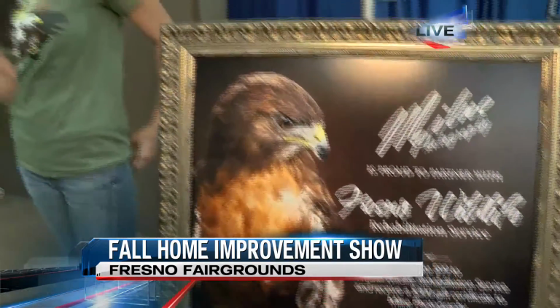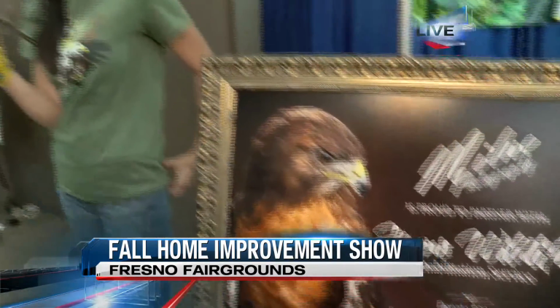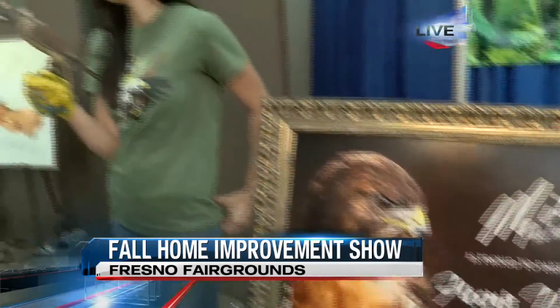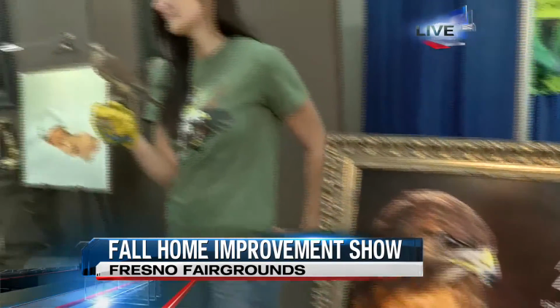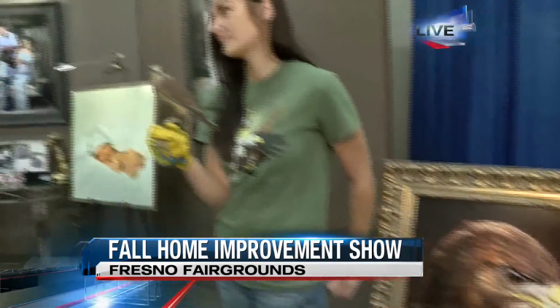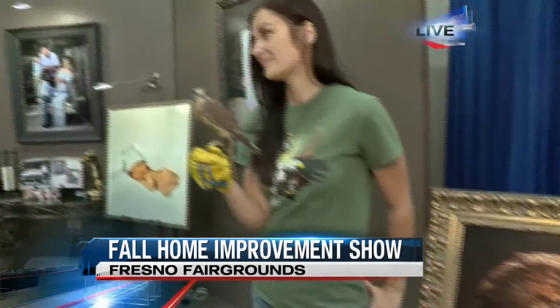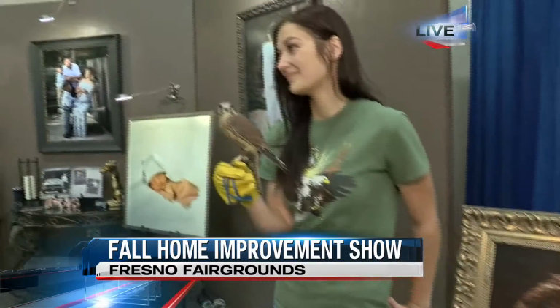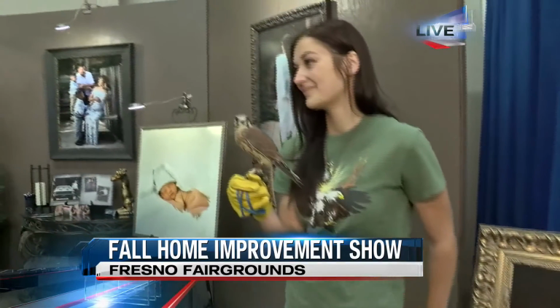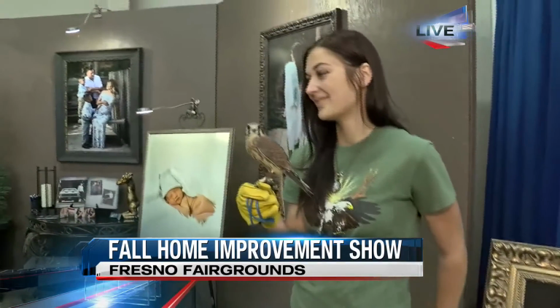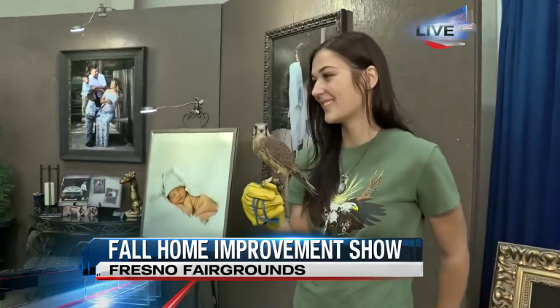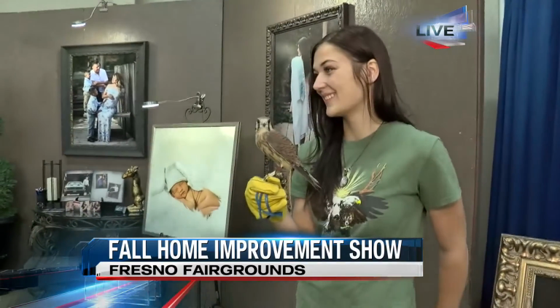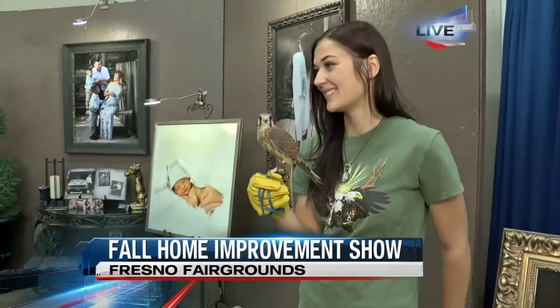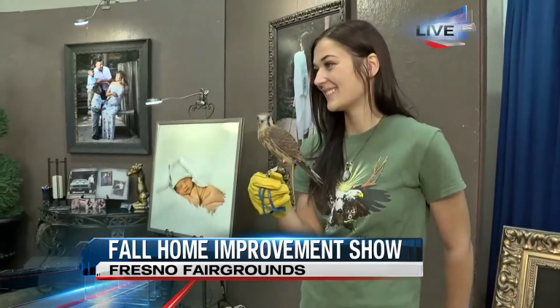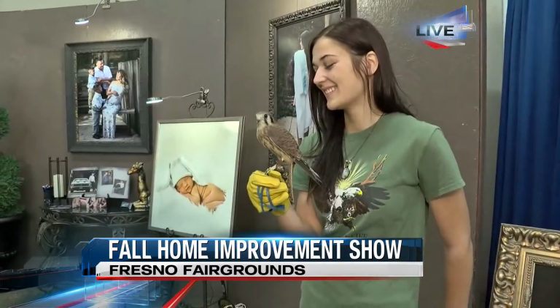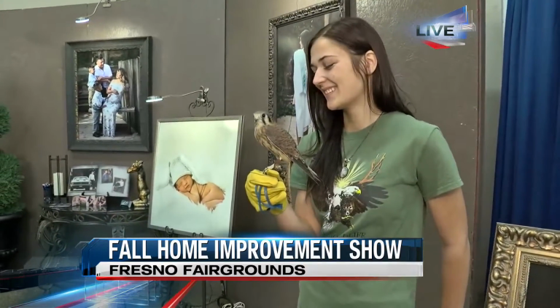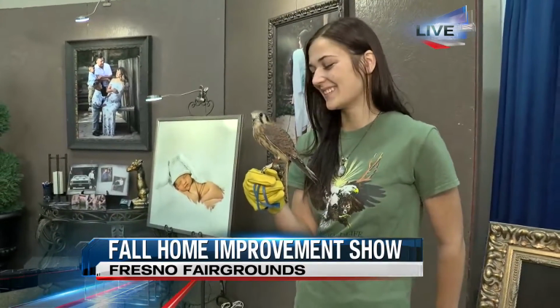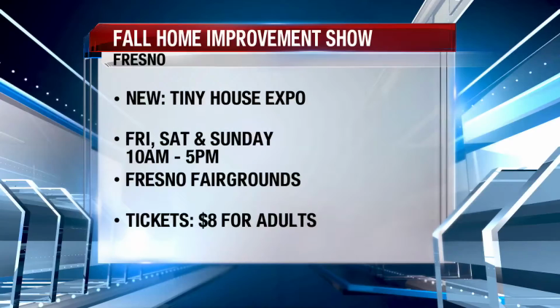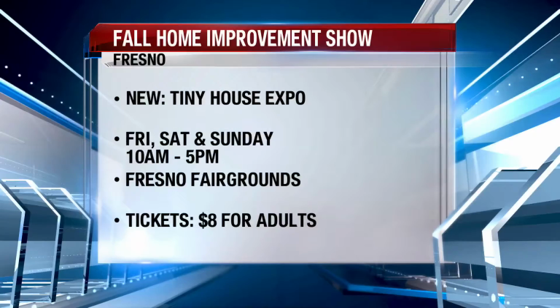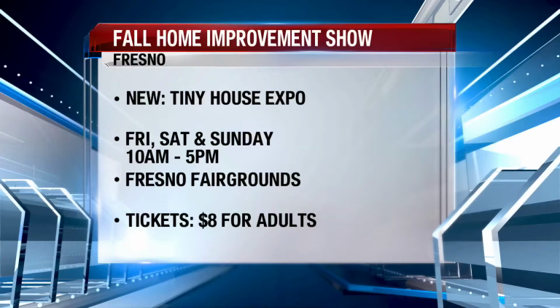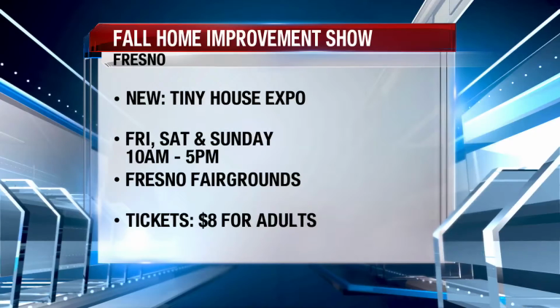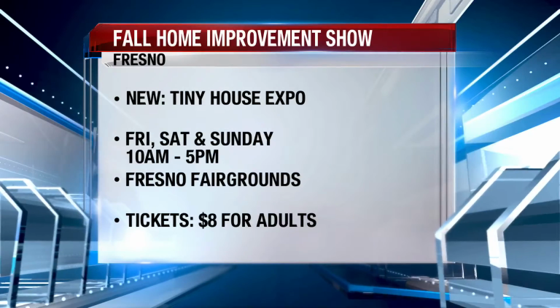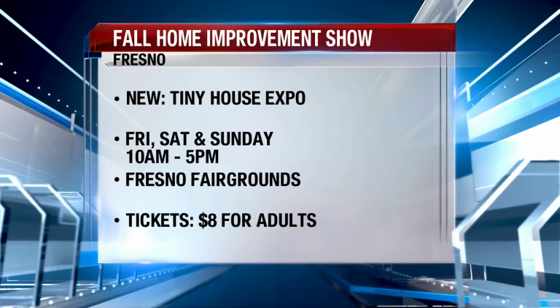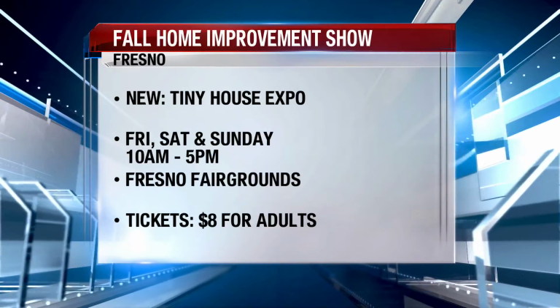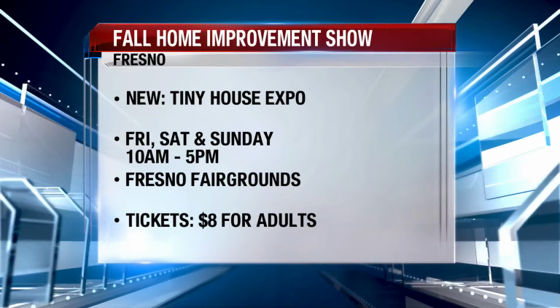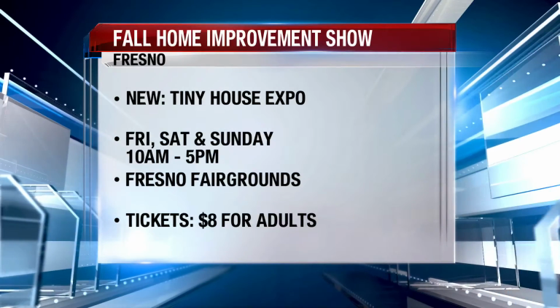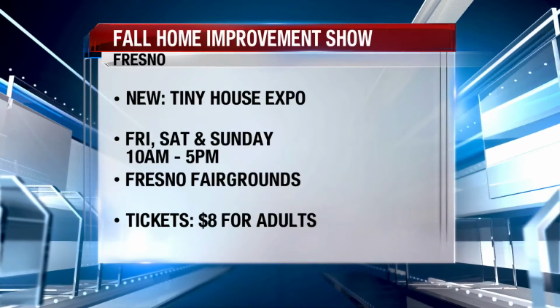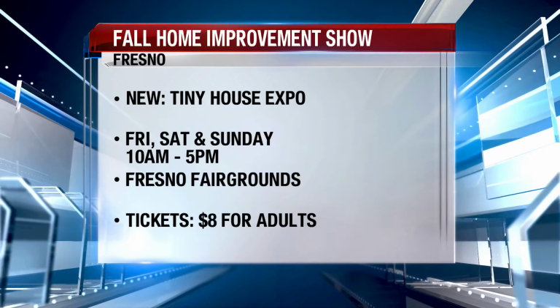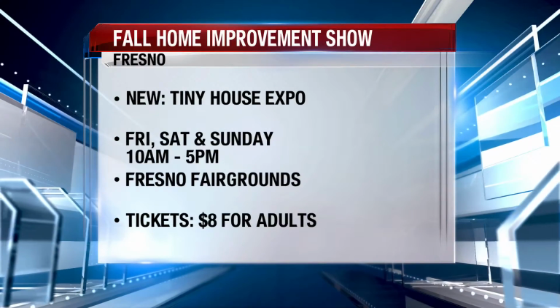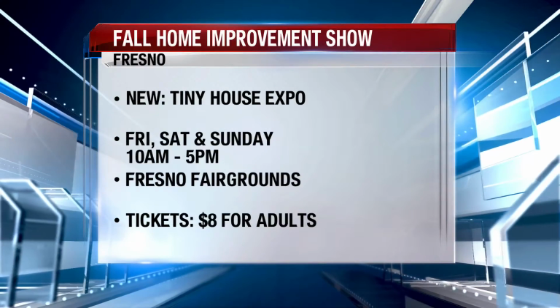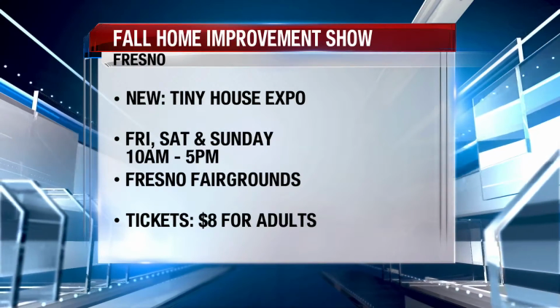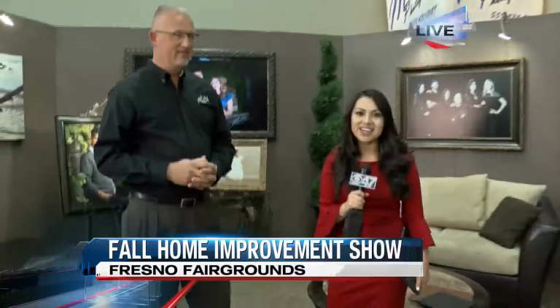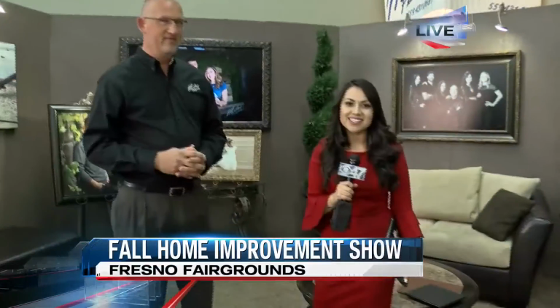Wow, that's wonderful. You guys can come and check them out here at the Home Show, which starts at 10 a.m. today. I'll send it back to you guys.